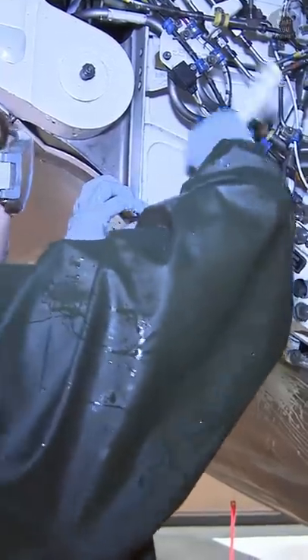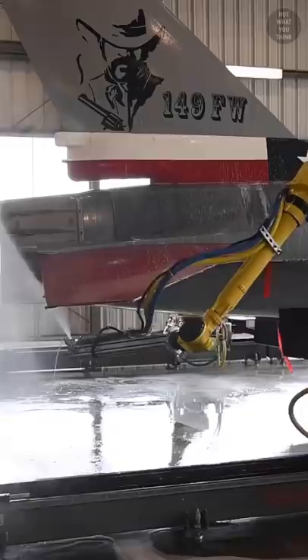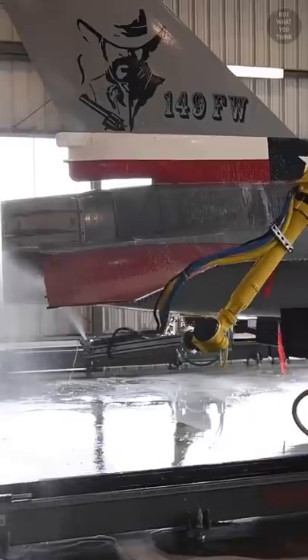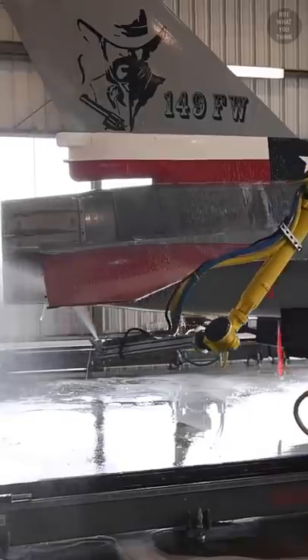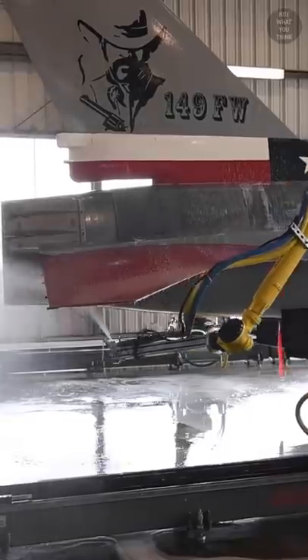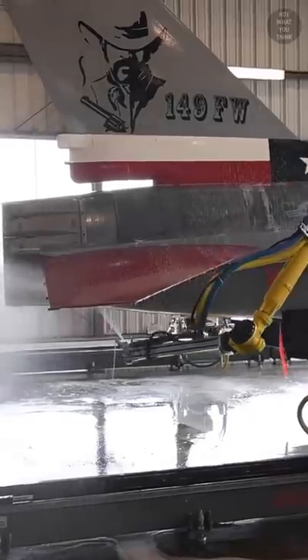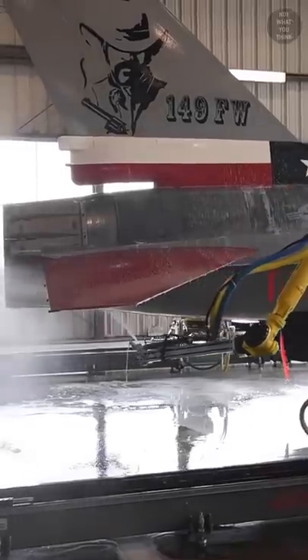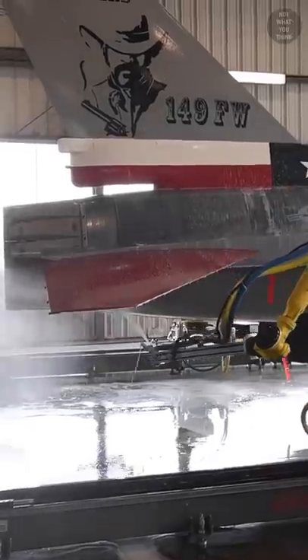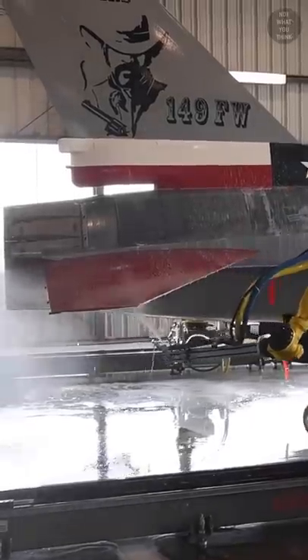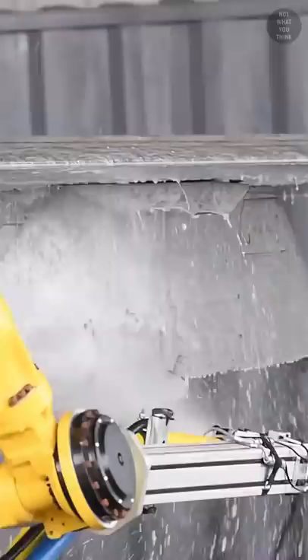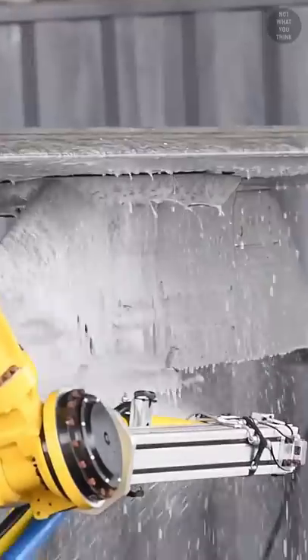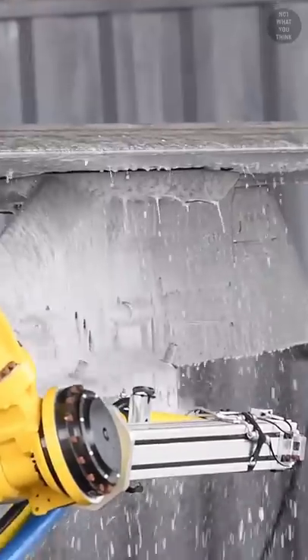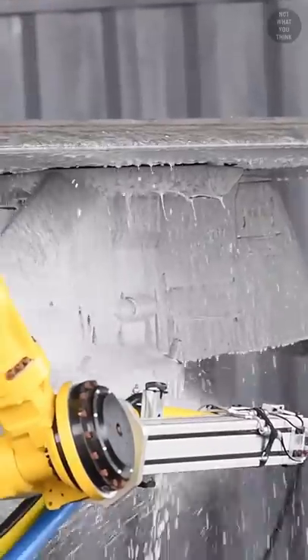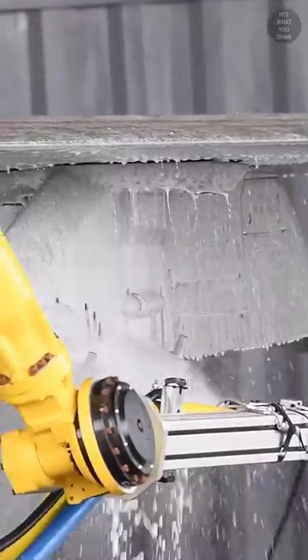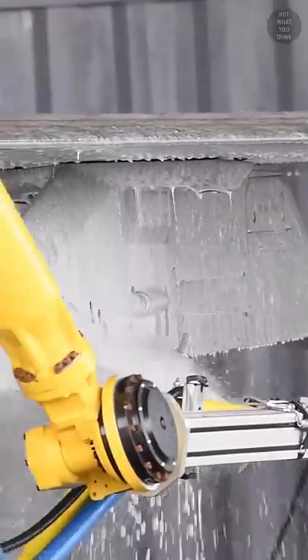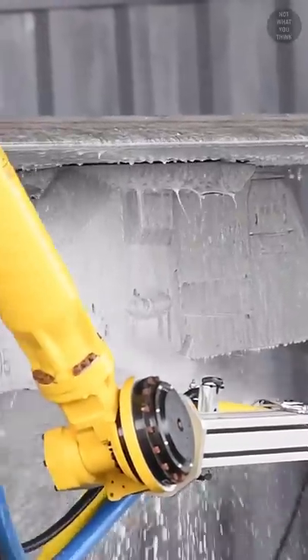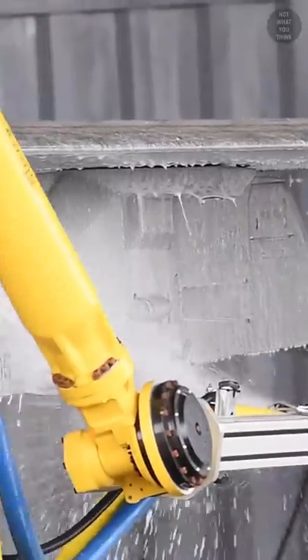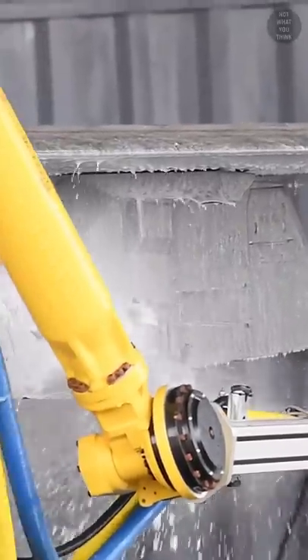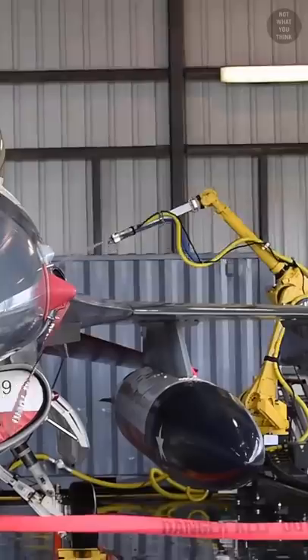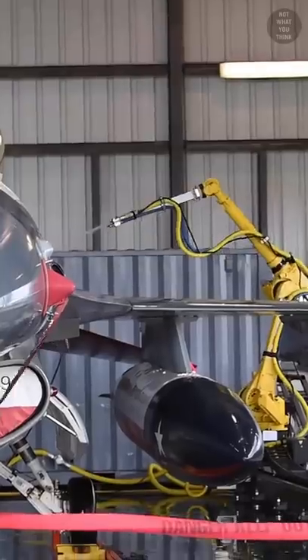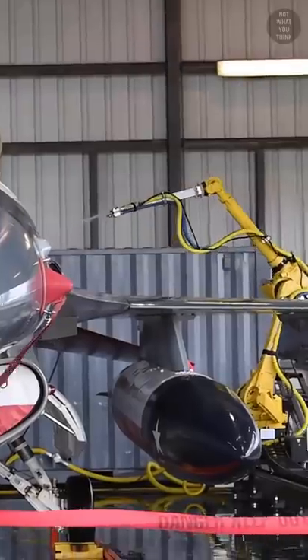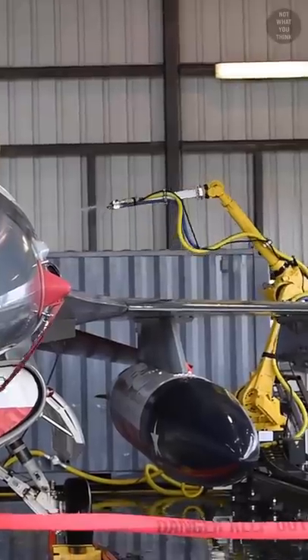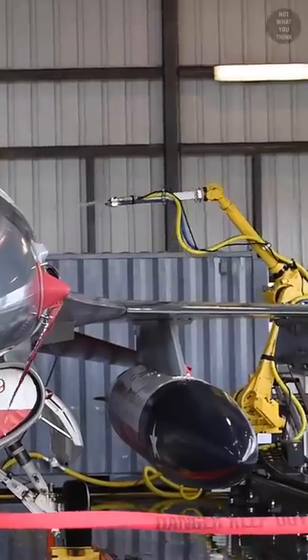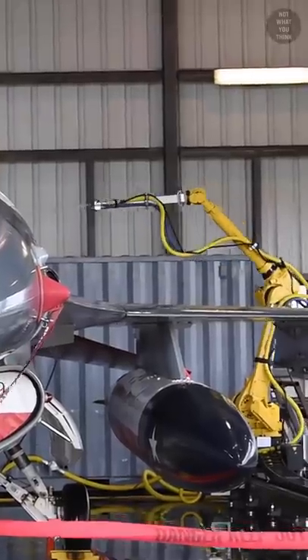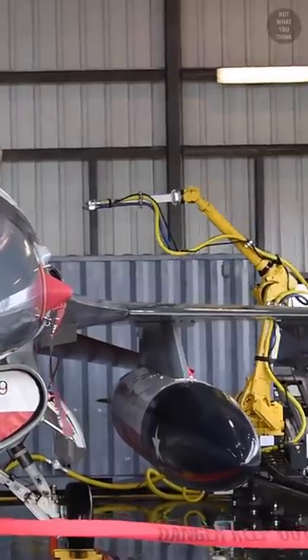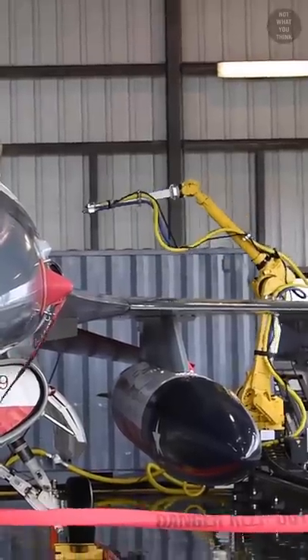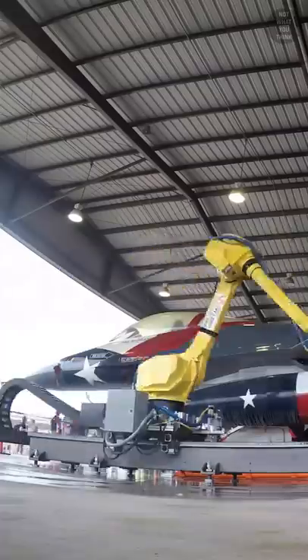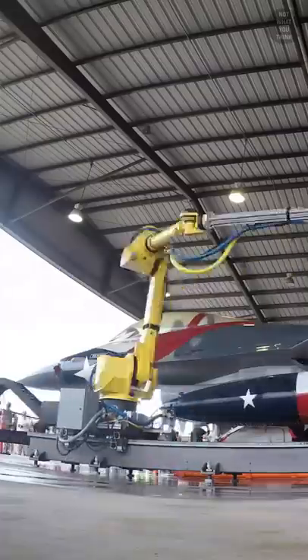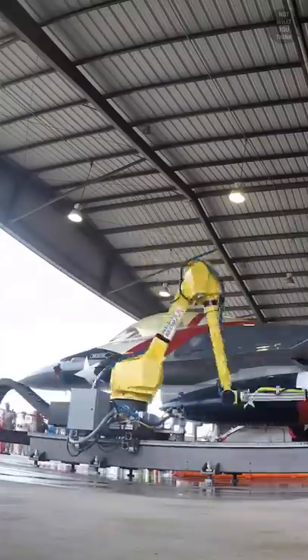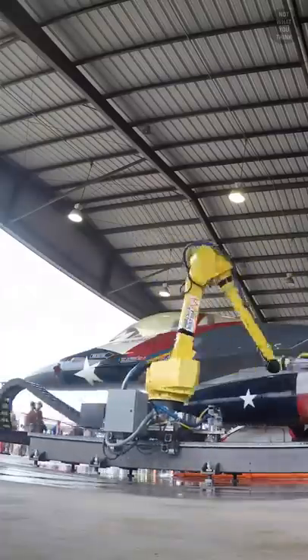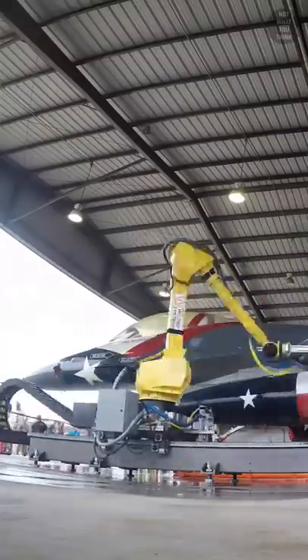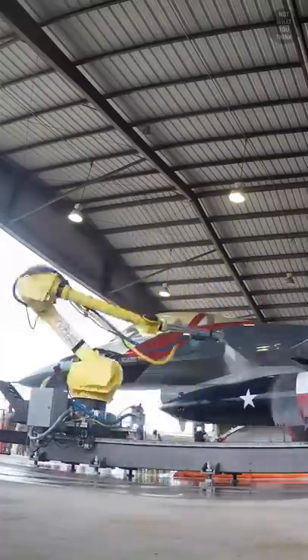Of course, like many other jobs, robots are already in the picture, doing the same job in a fraction of the time and cost.